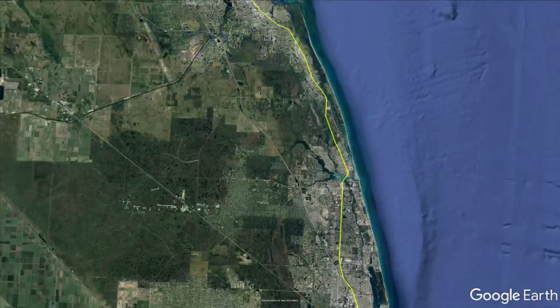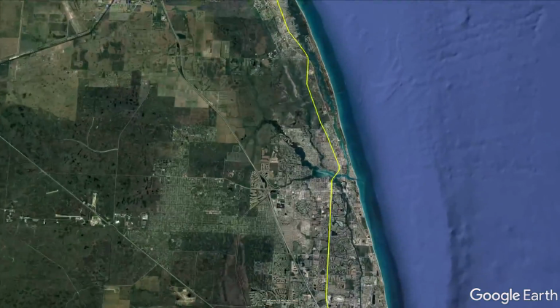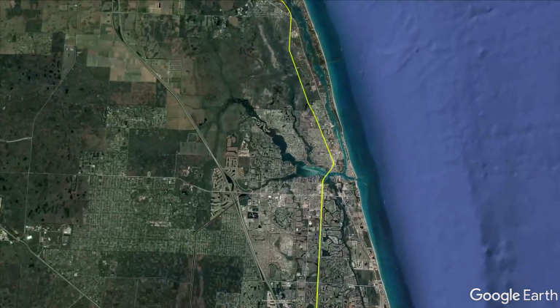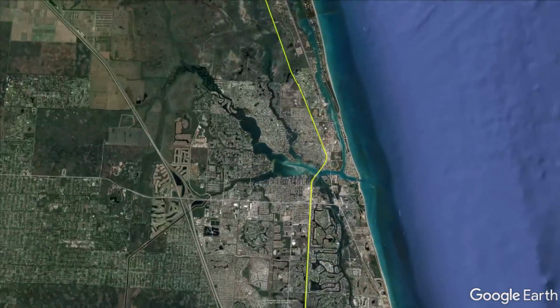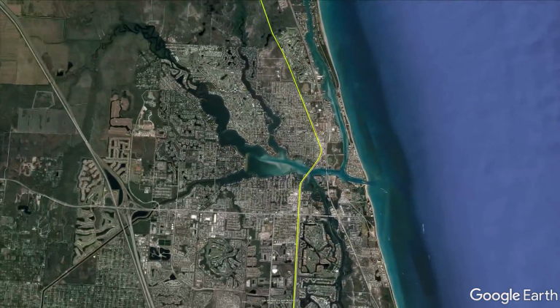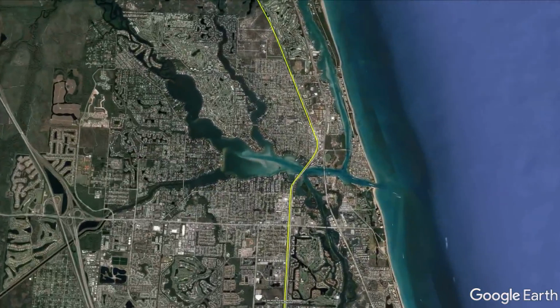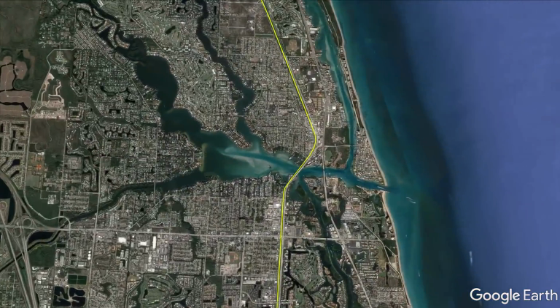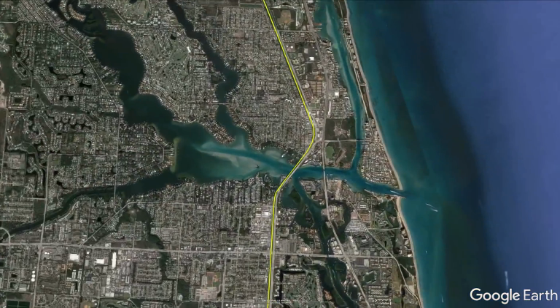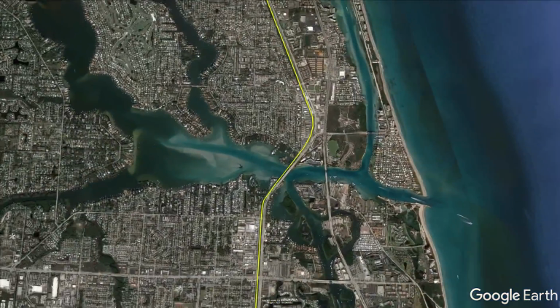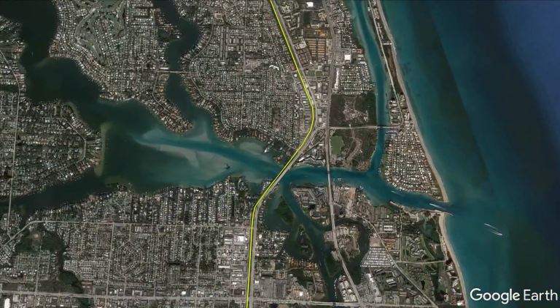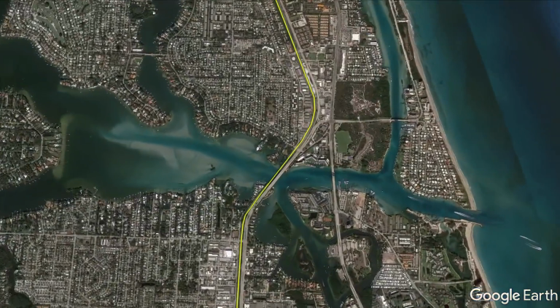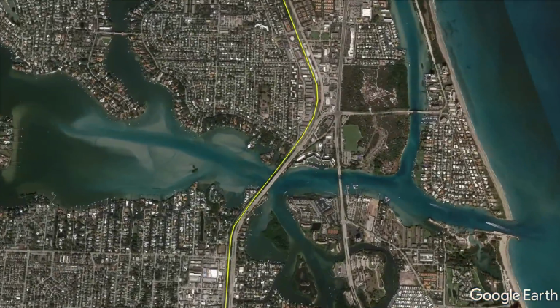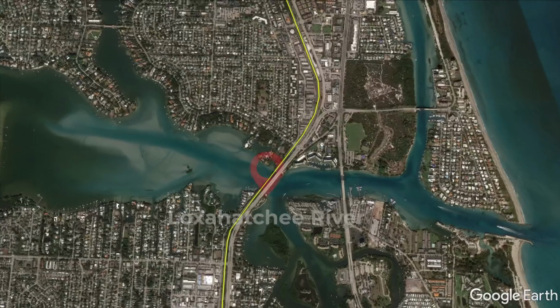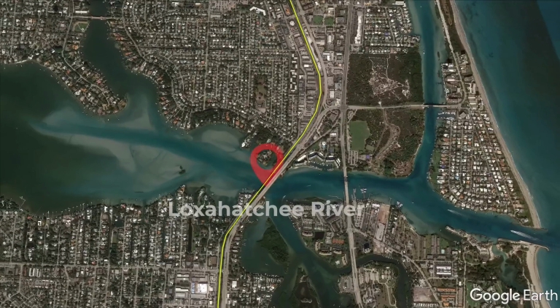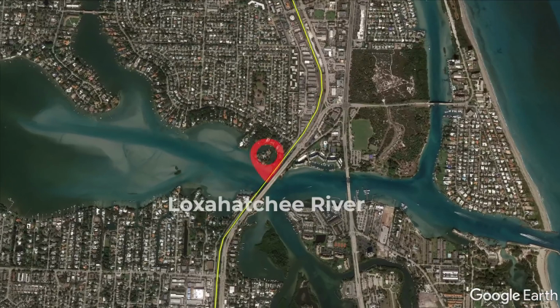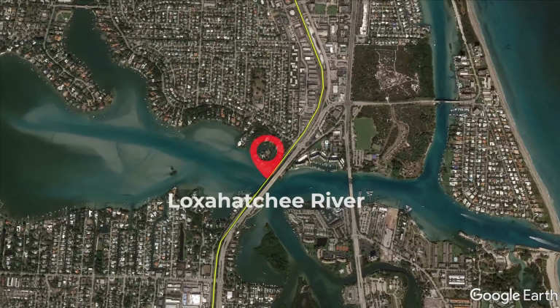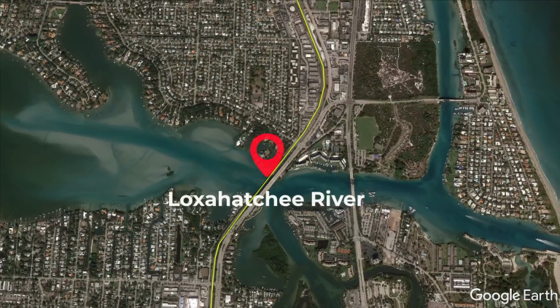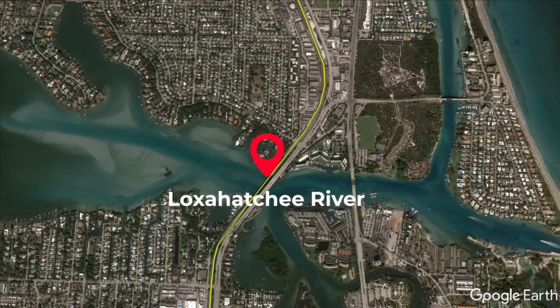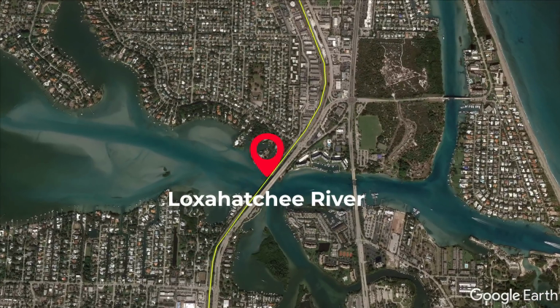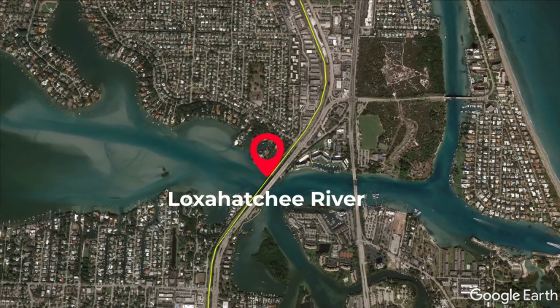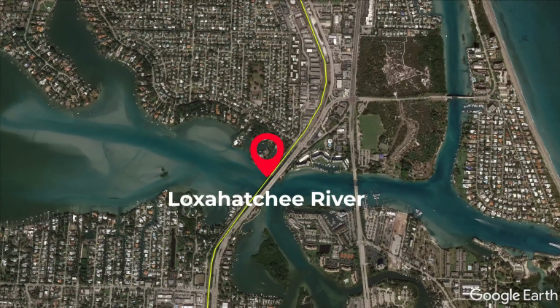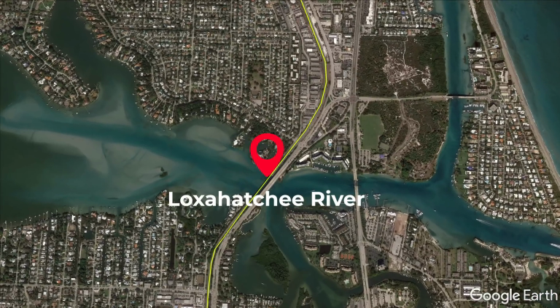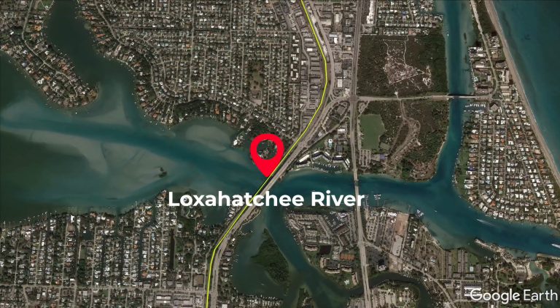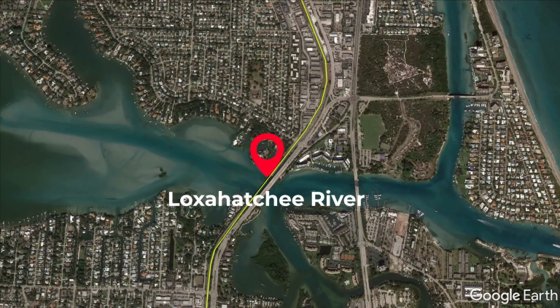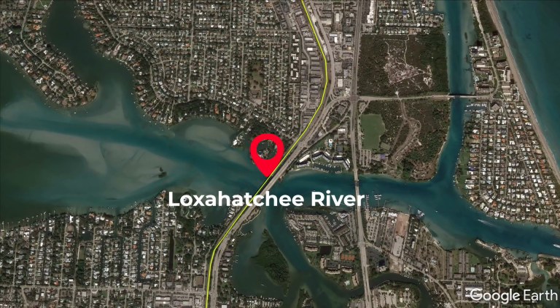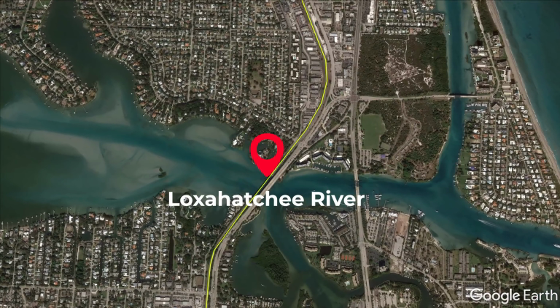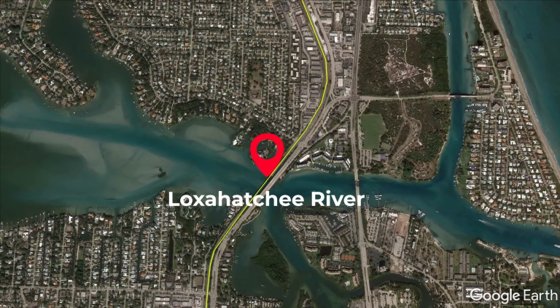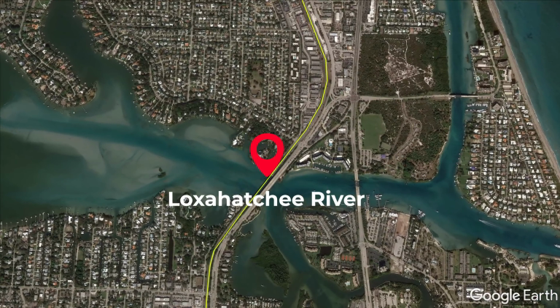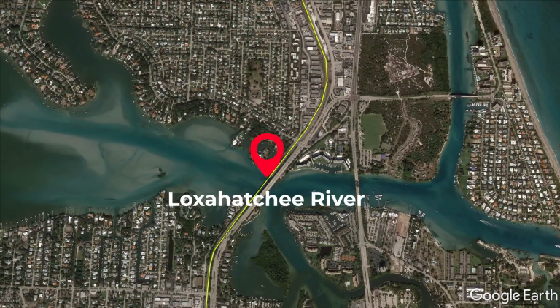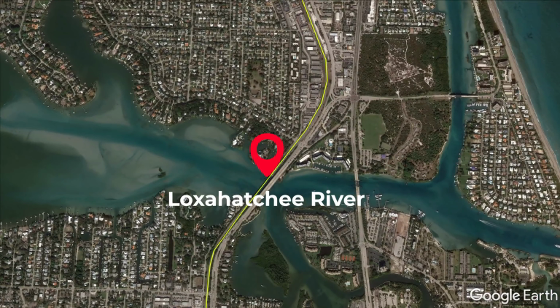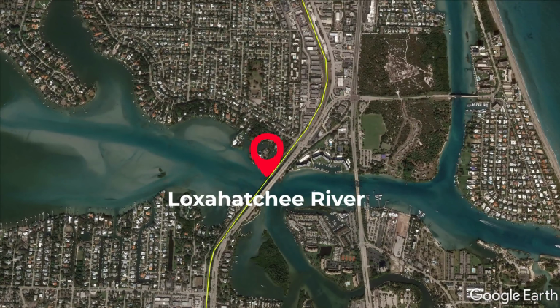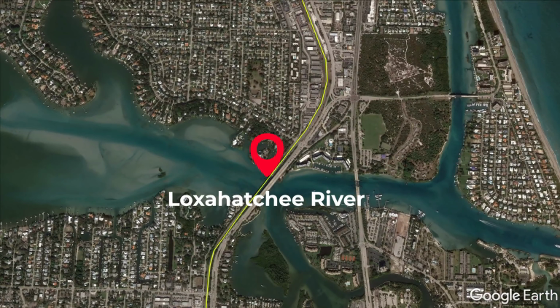The Loxahatchee River drawbridge, also known as the Jupiter drawbridge, is located in Jupiter, Florida.